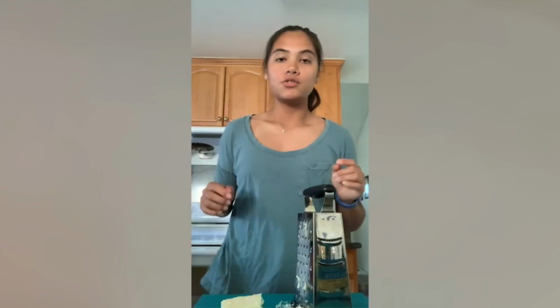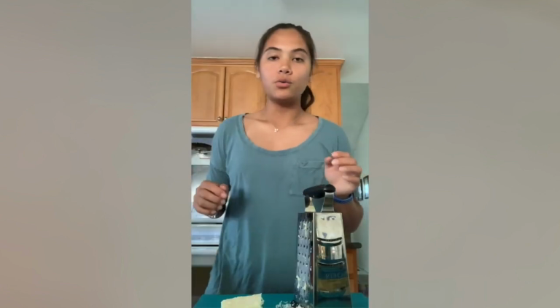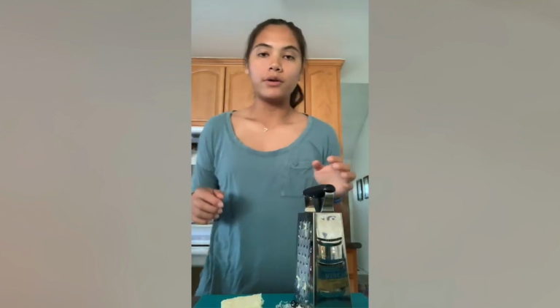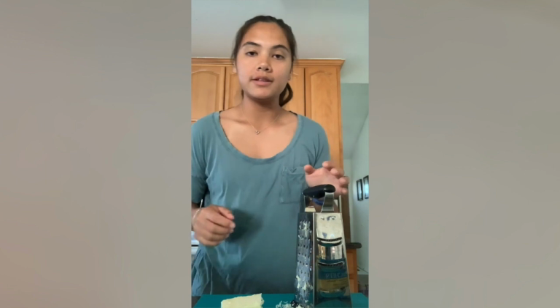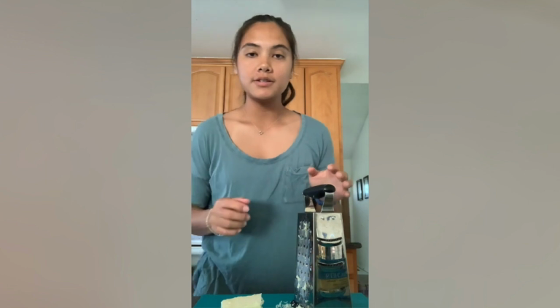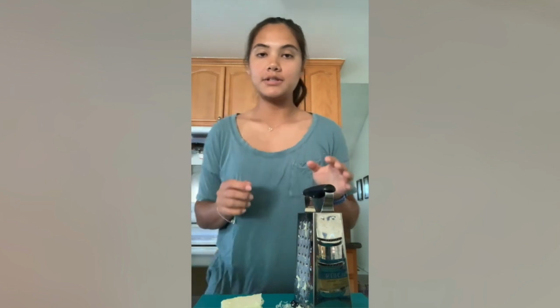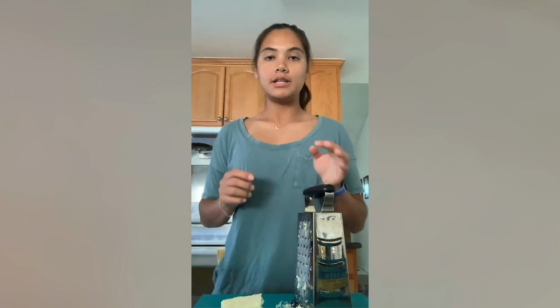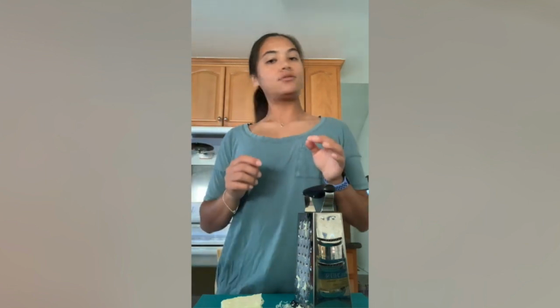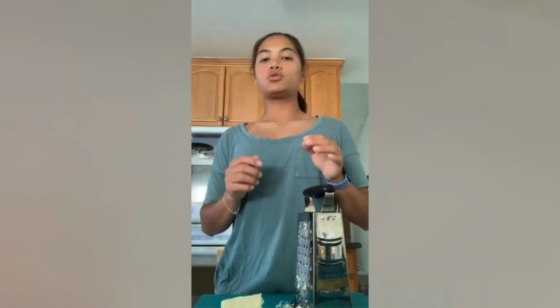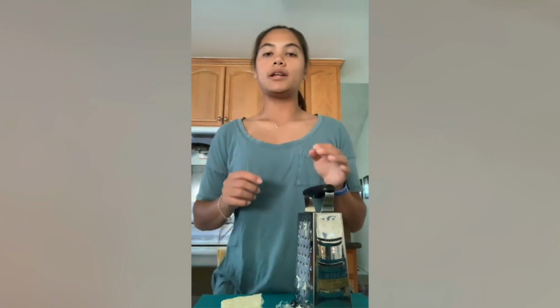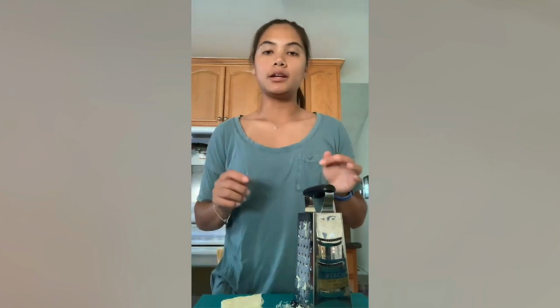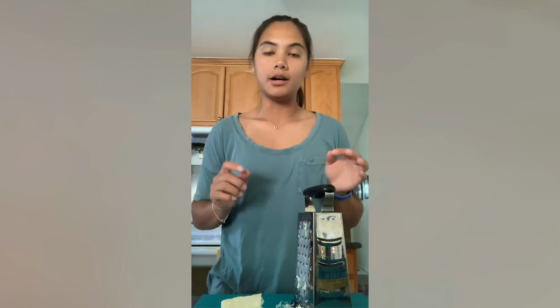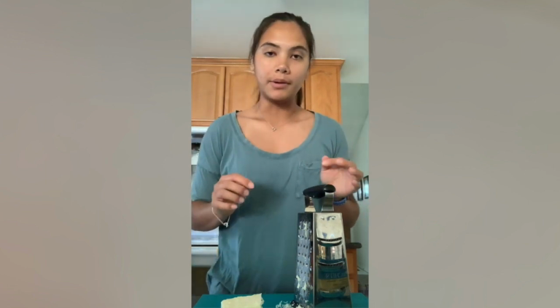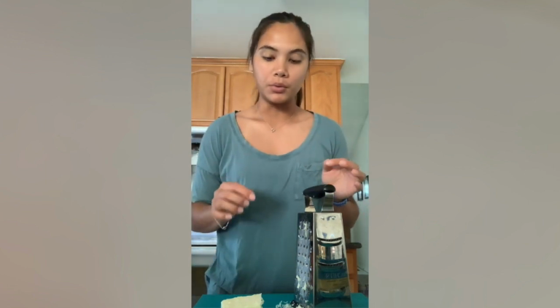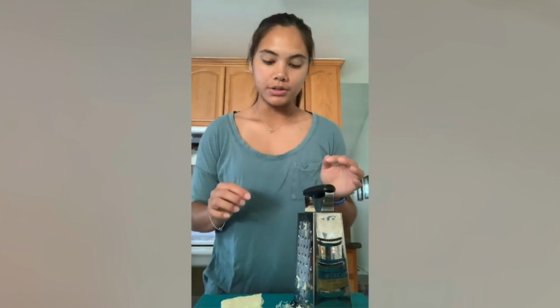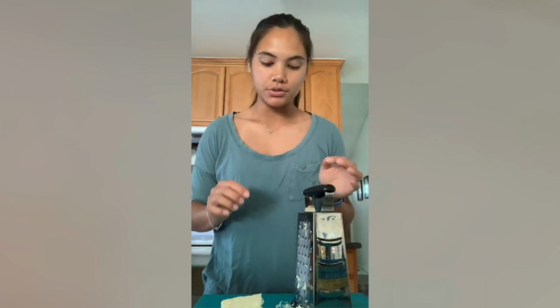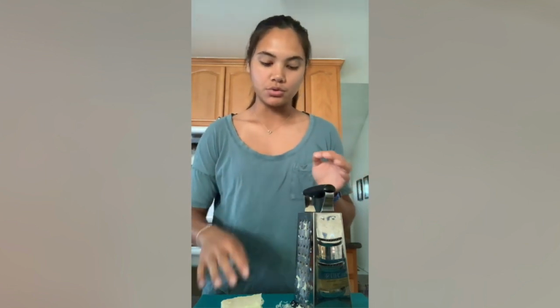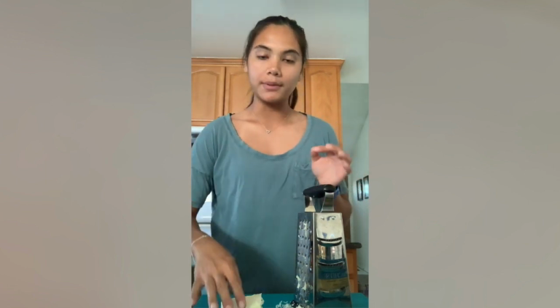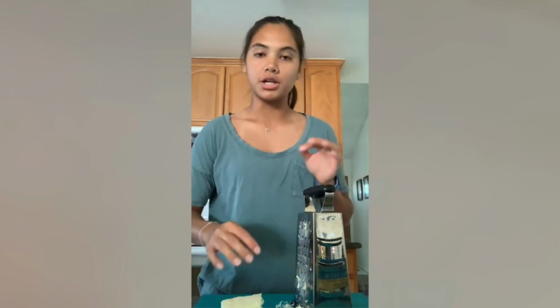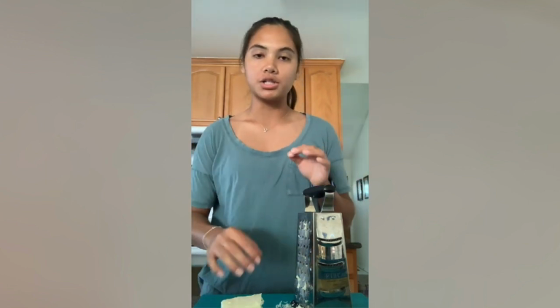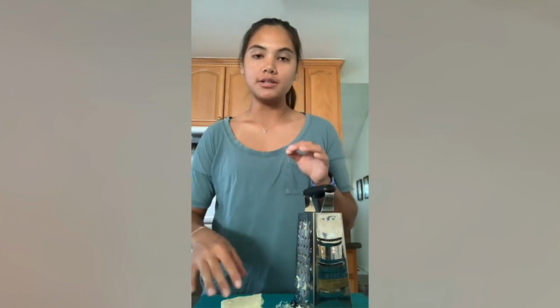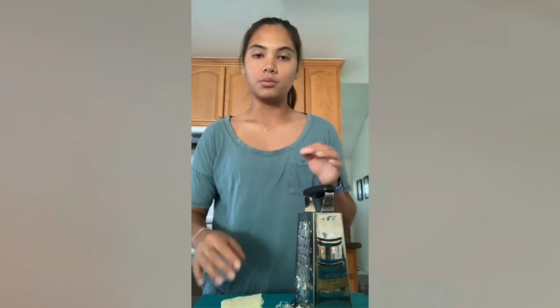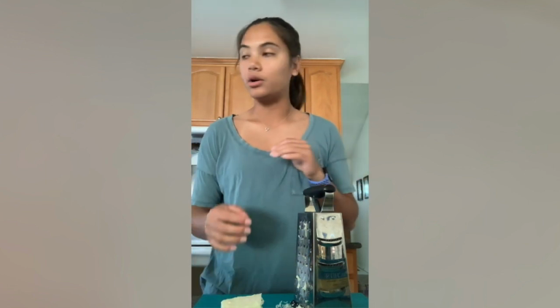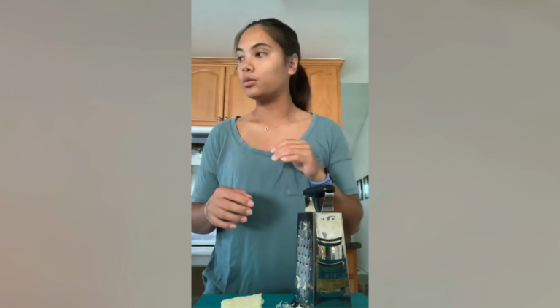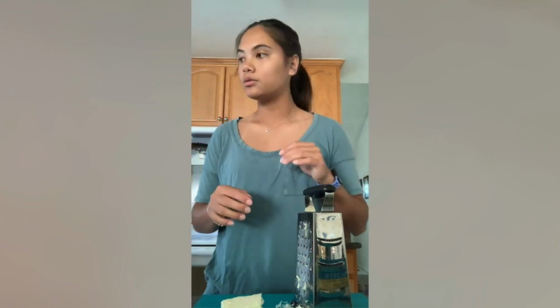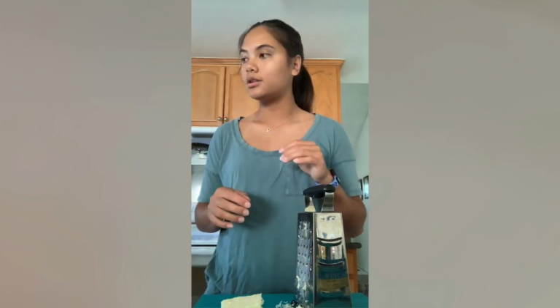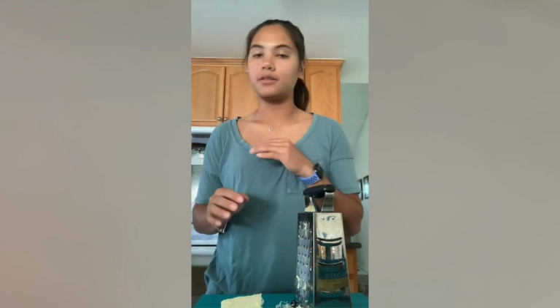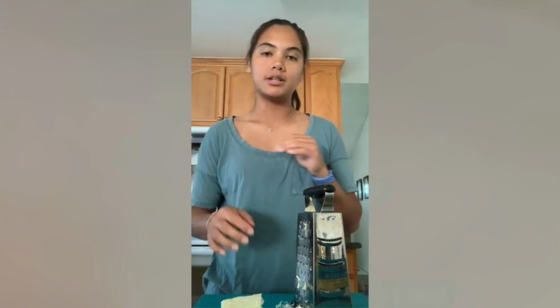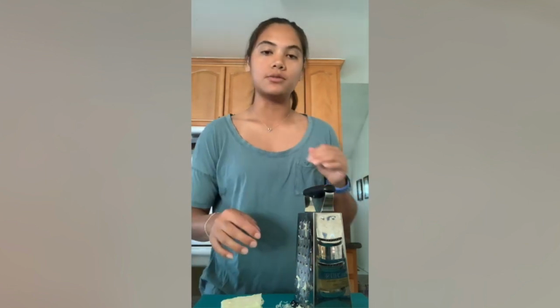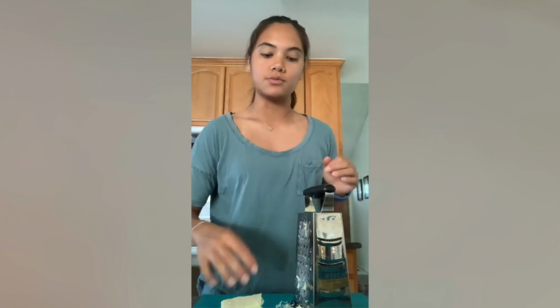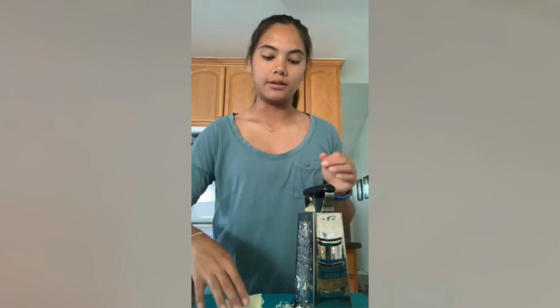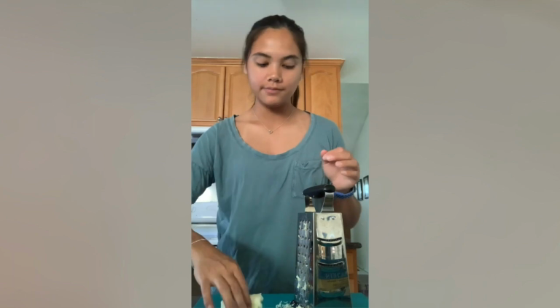So while the insides of the taquitos are draining, I'm going to shred my jack cheese that will go inside the taquitos as well.